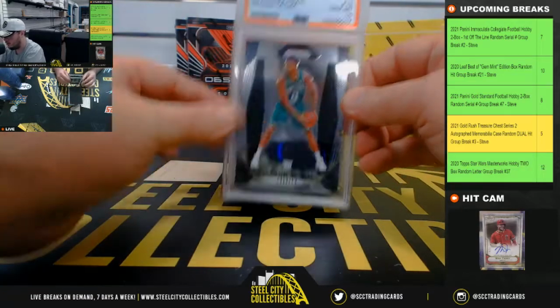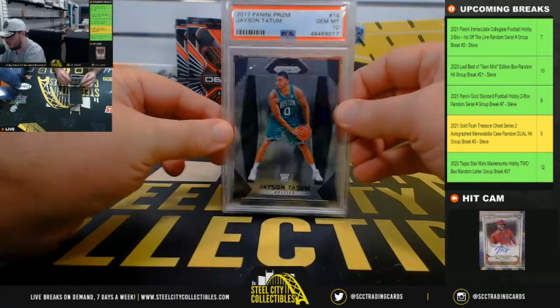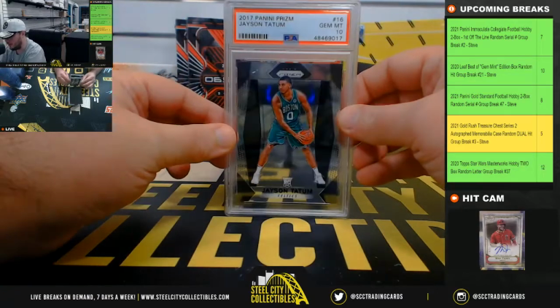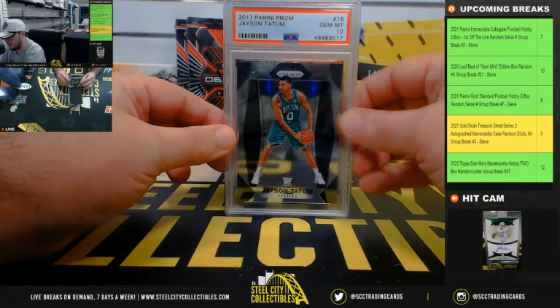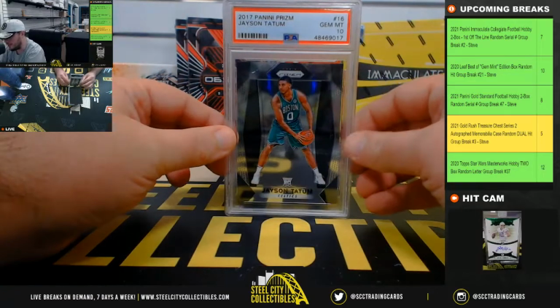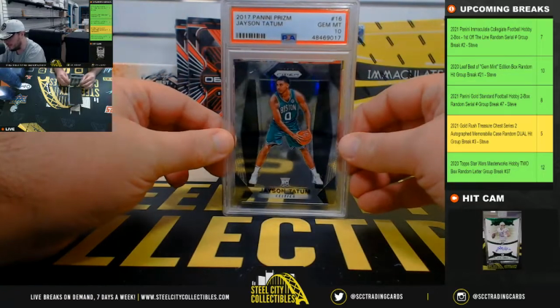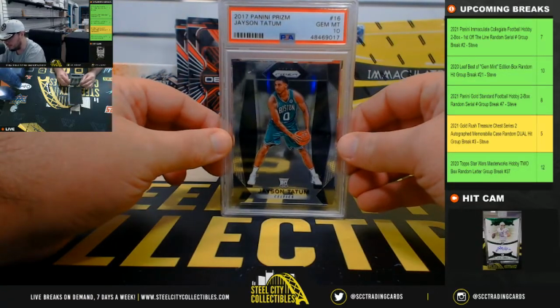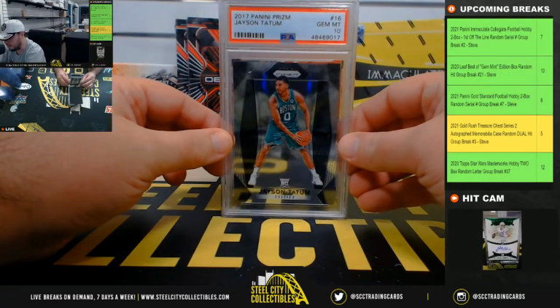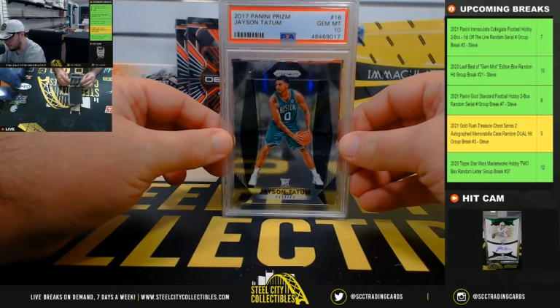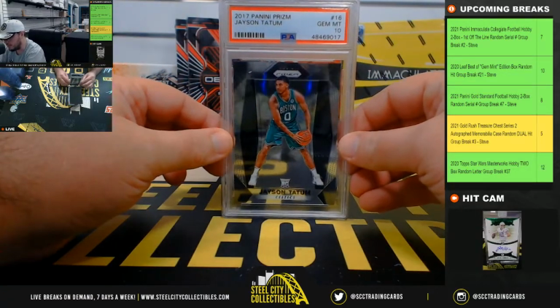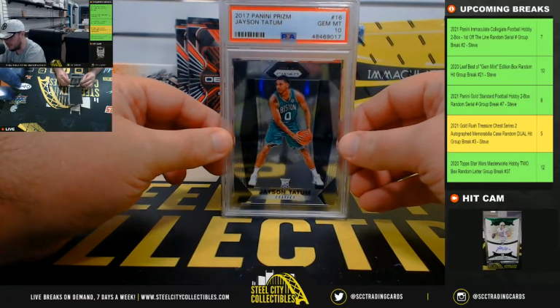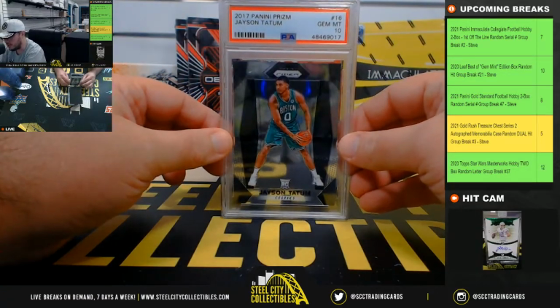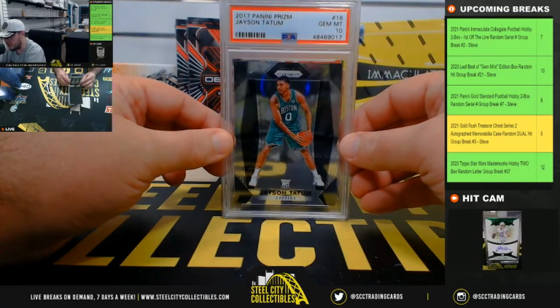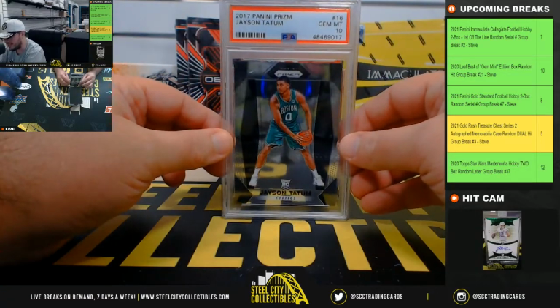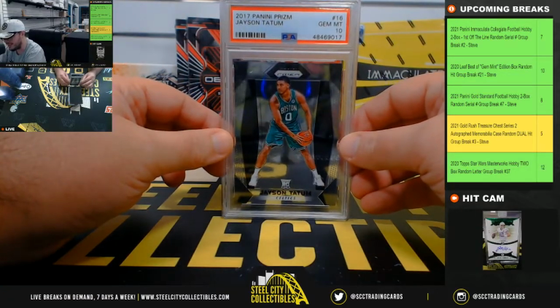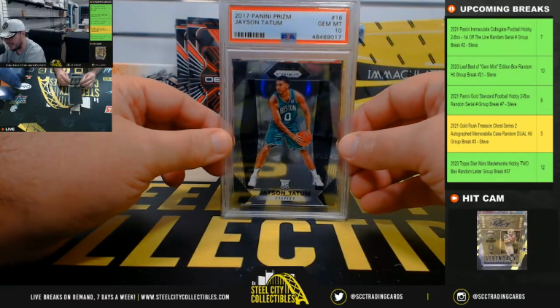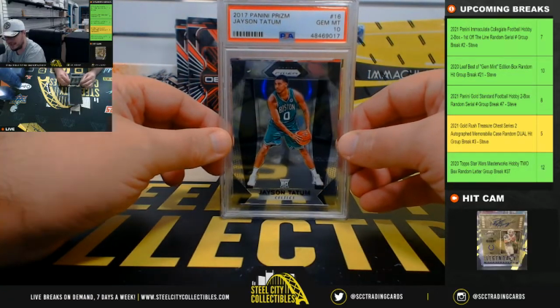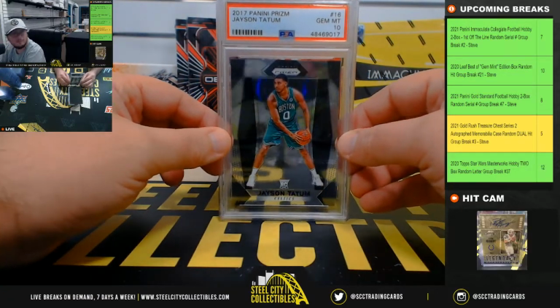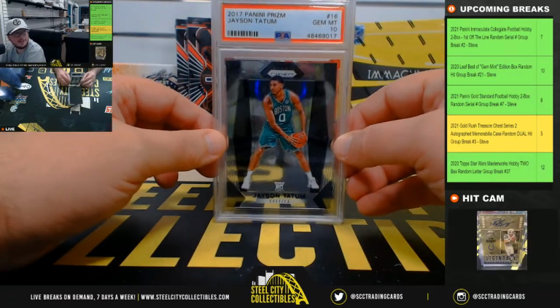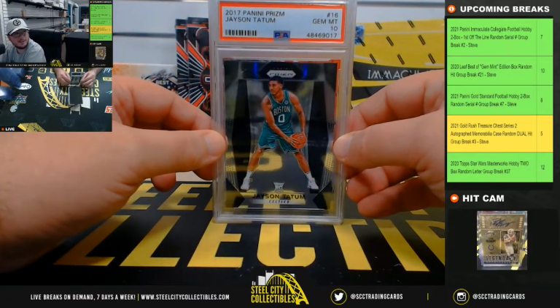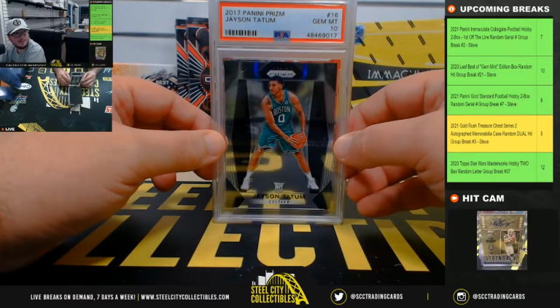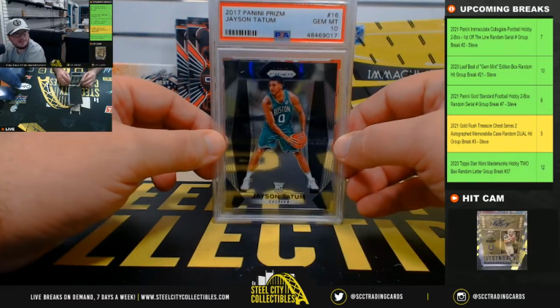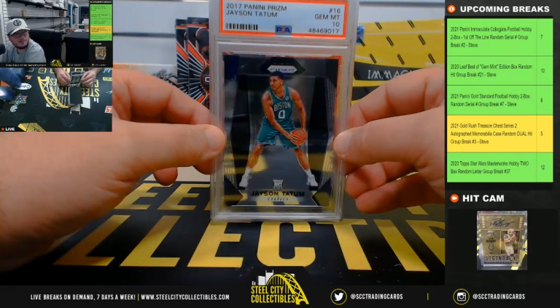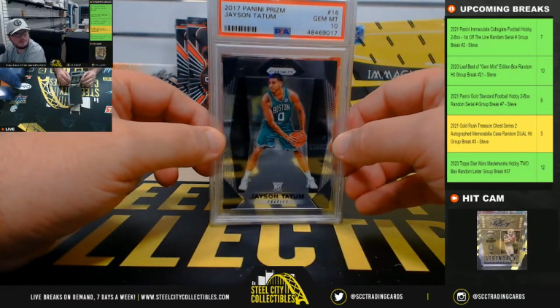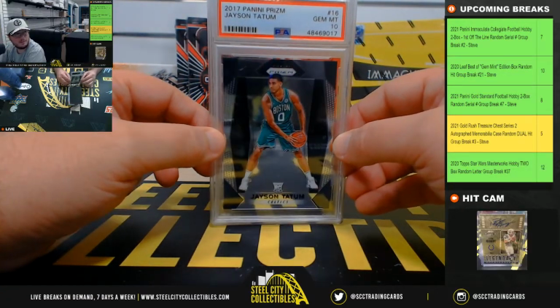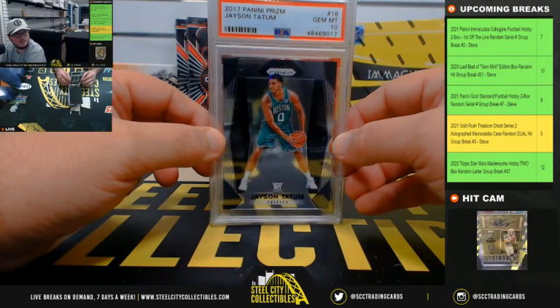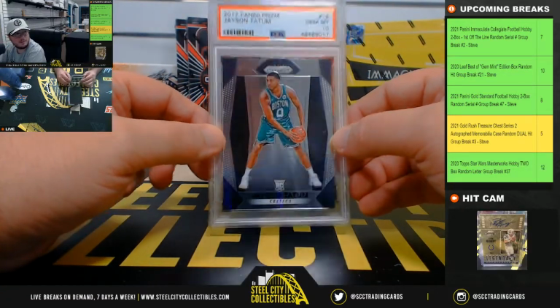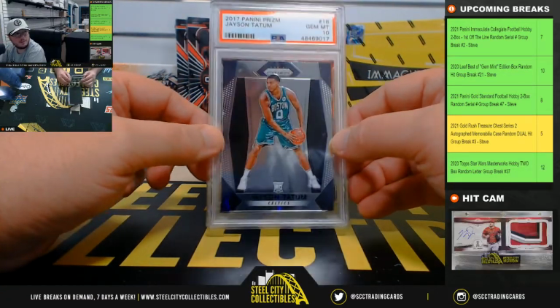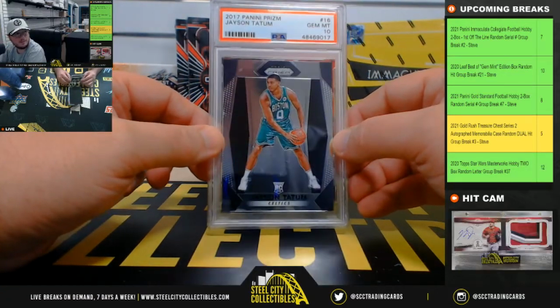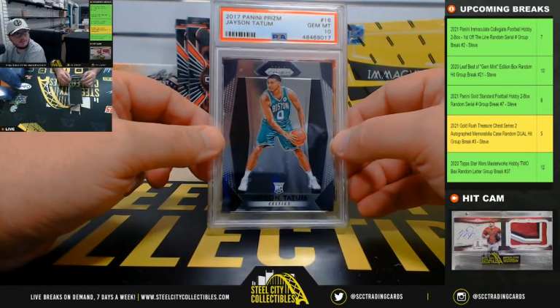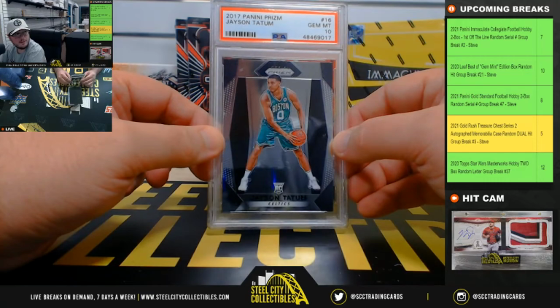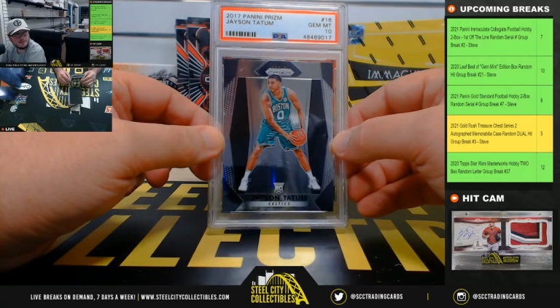2017 Panini Prism Jason Tatum, PSA 10. Another nice hit there.